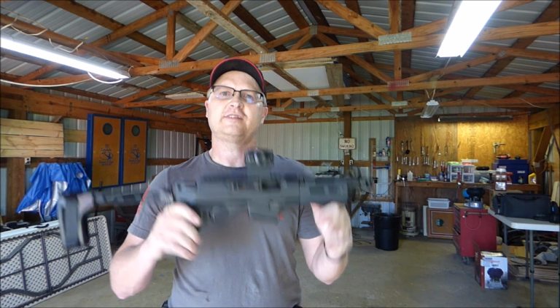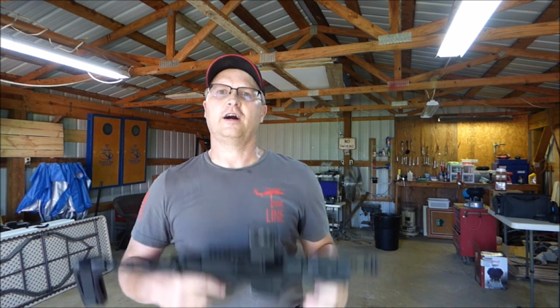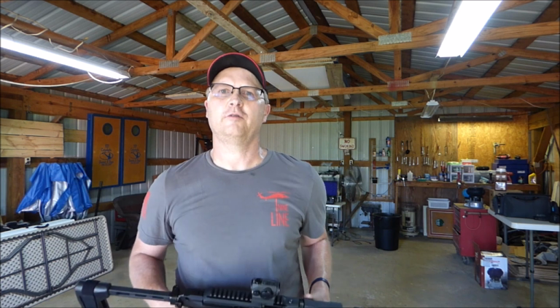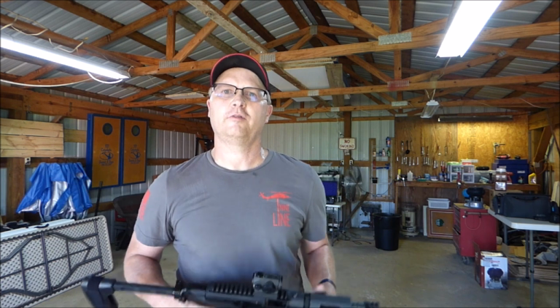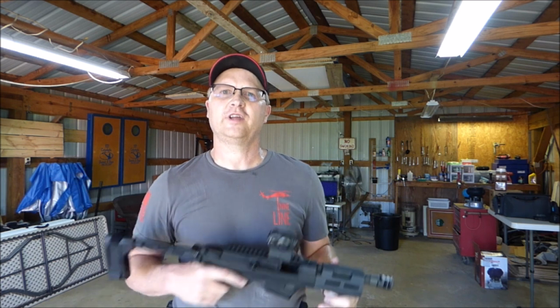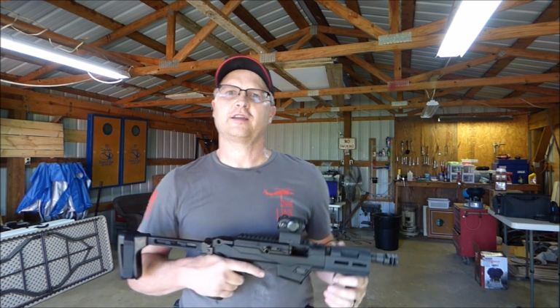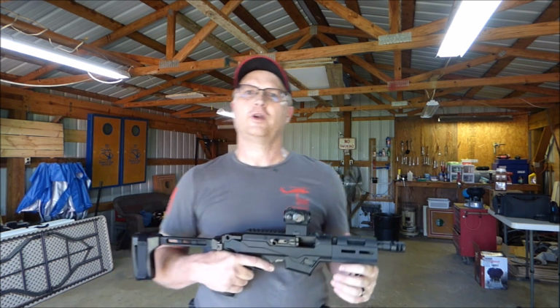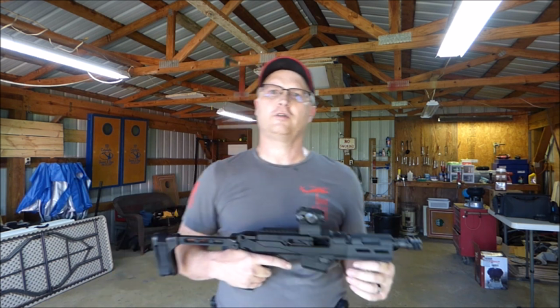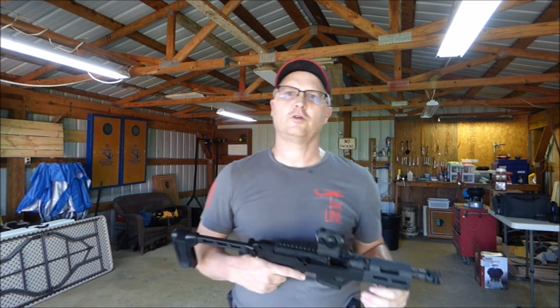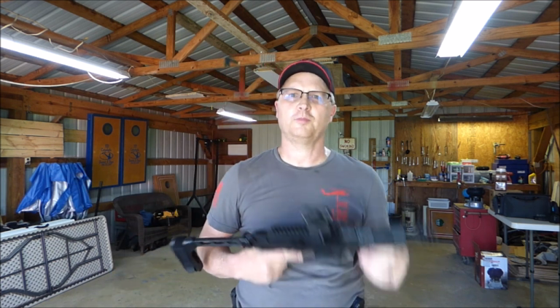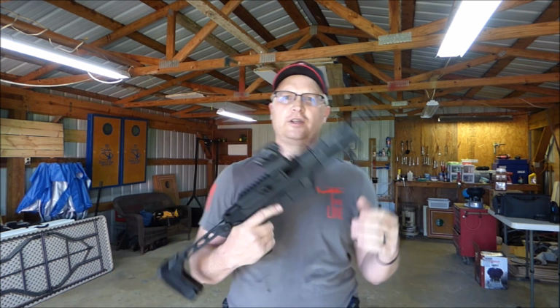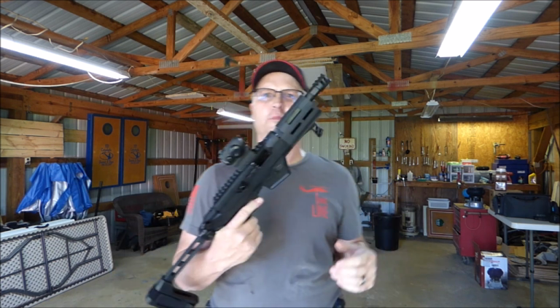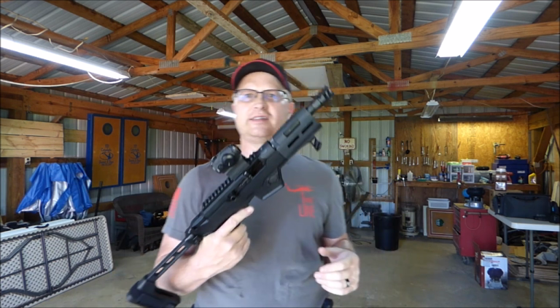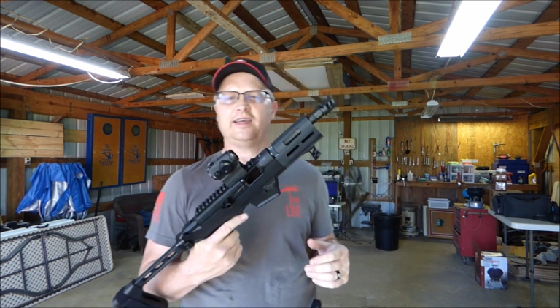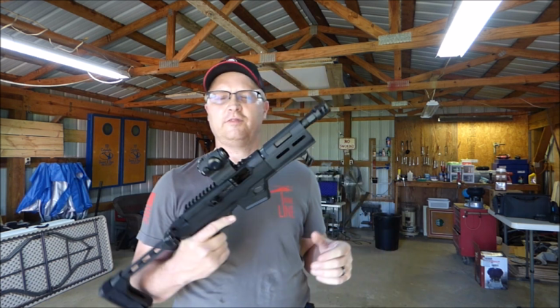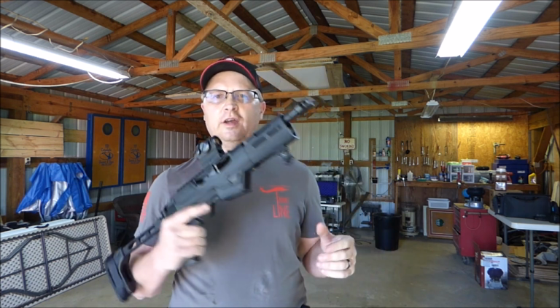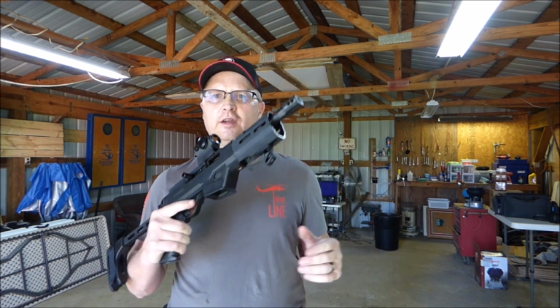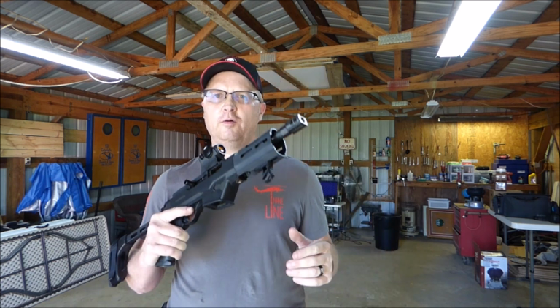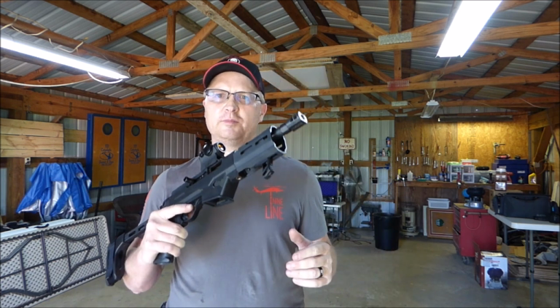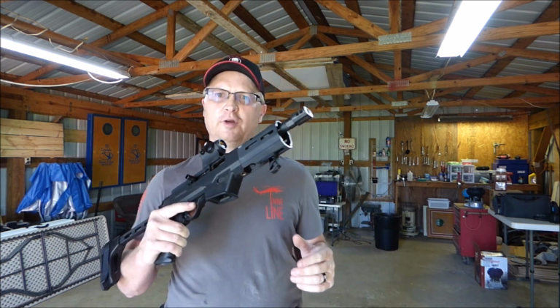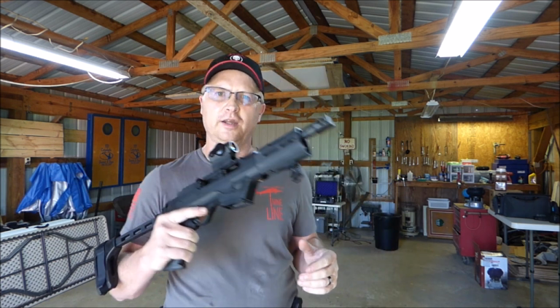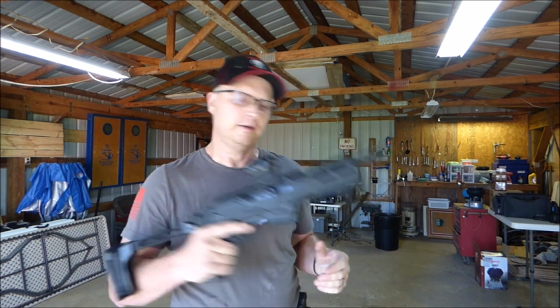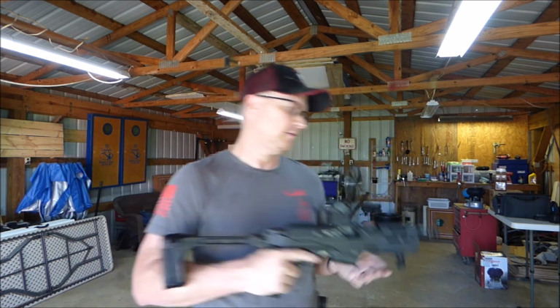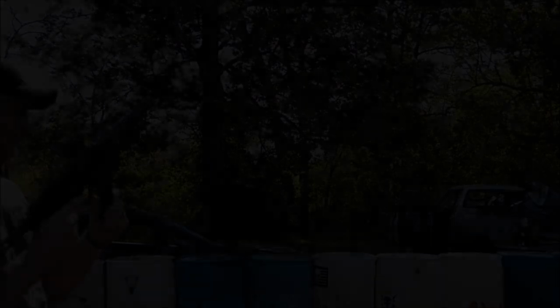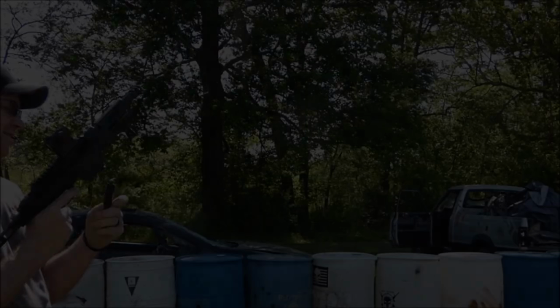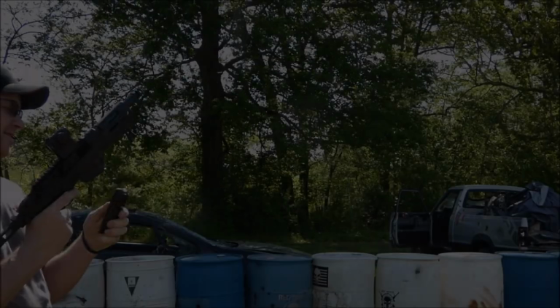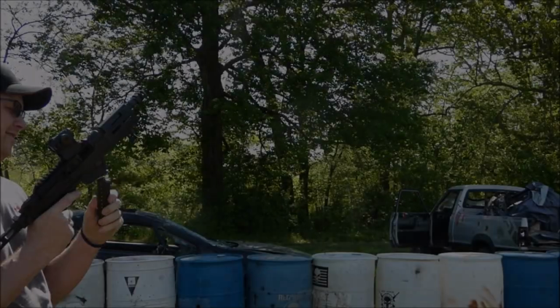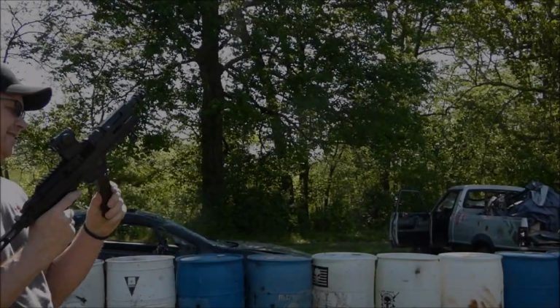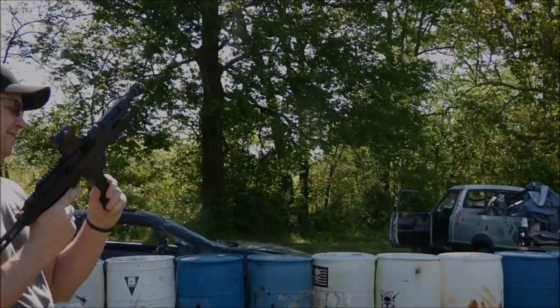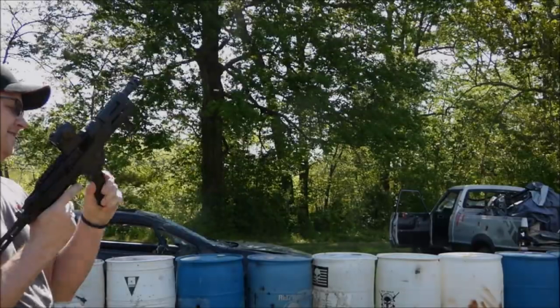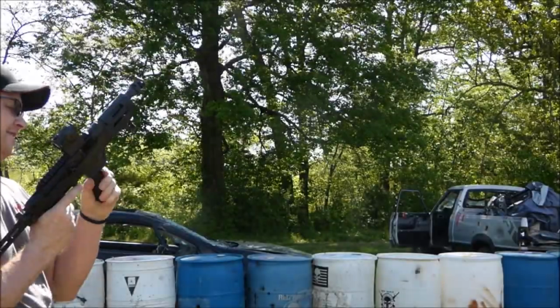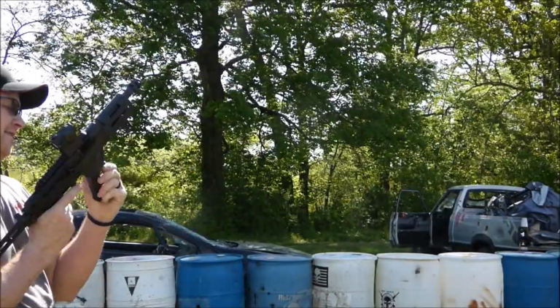This is Todd, Red River Tactical and Outdoors. We're reminding you to be safe and always be ready.